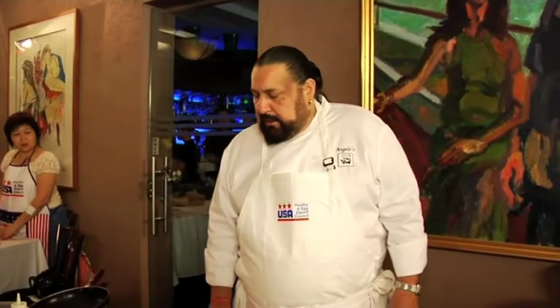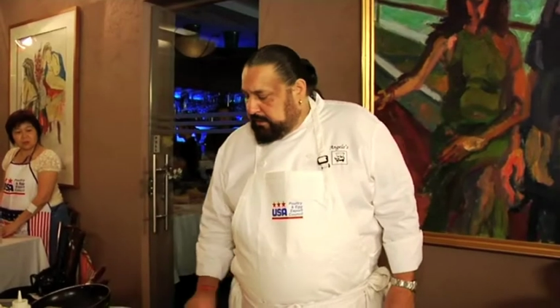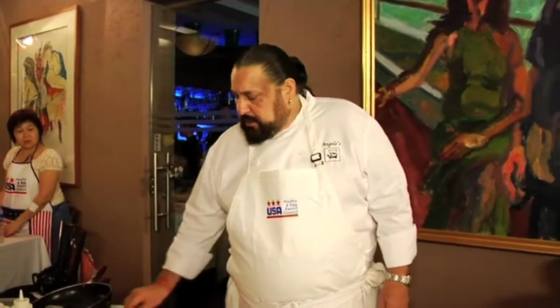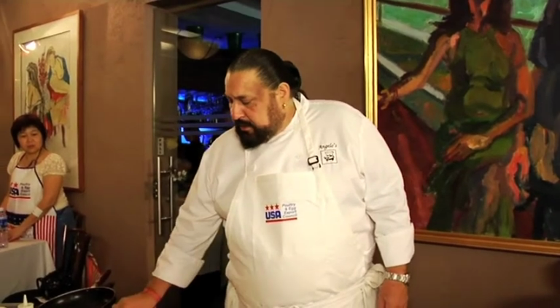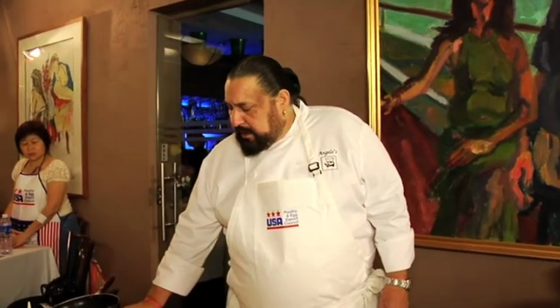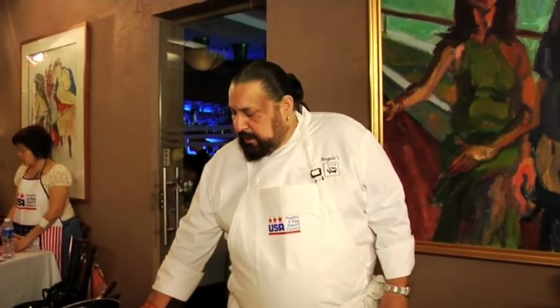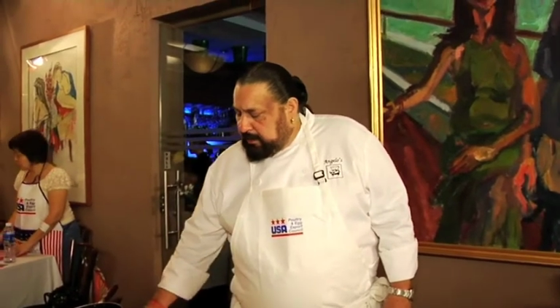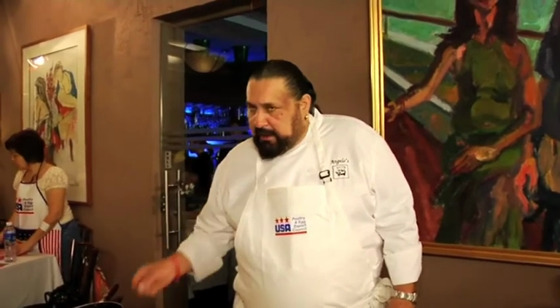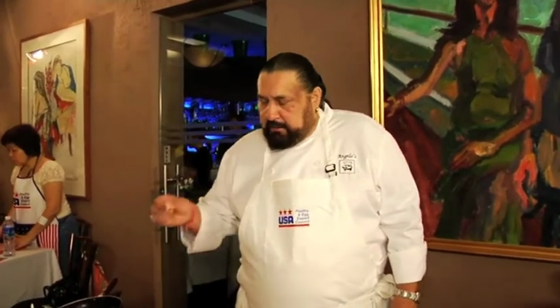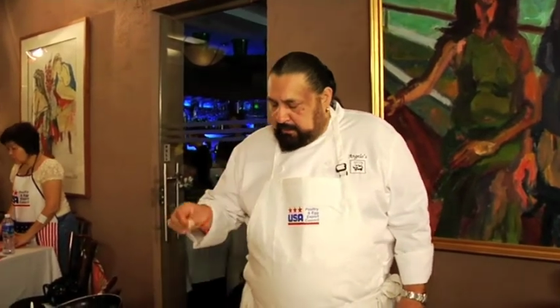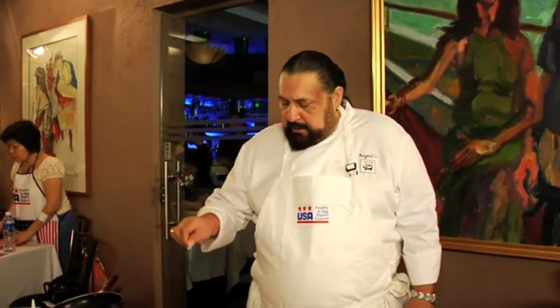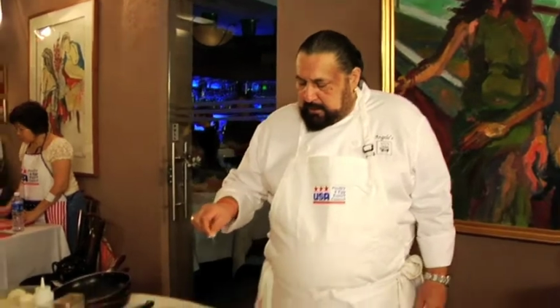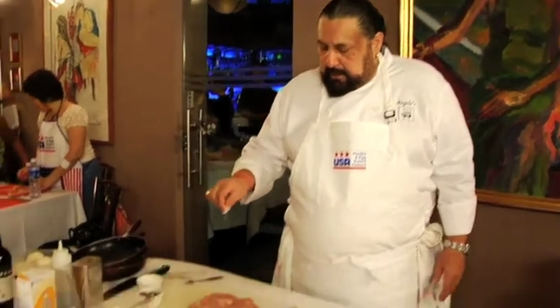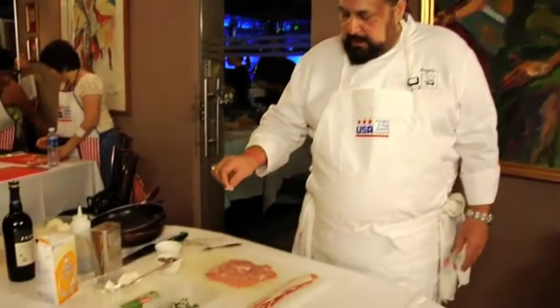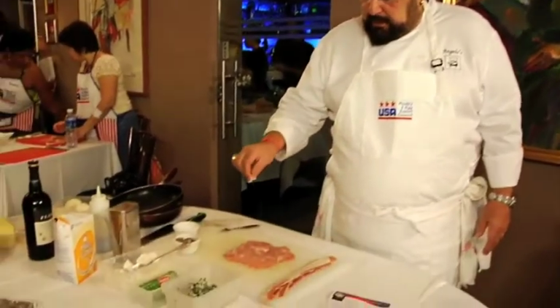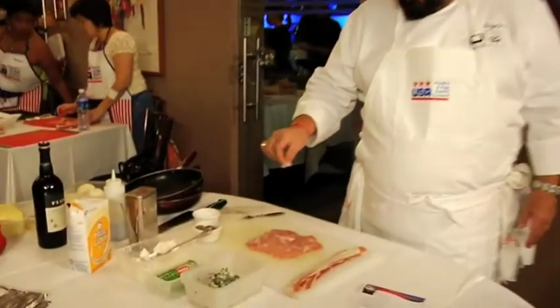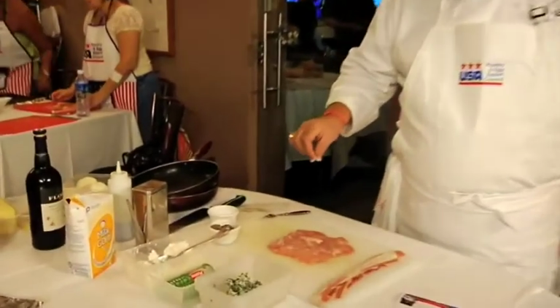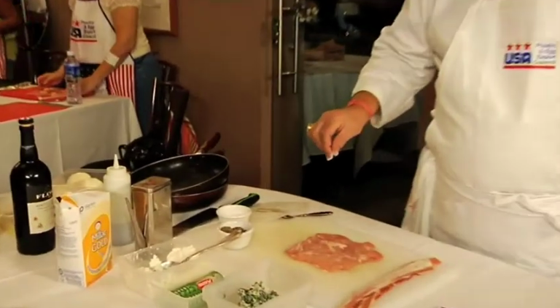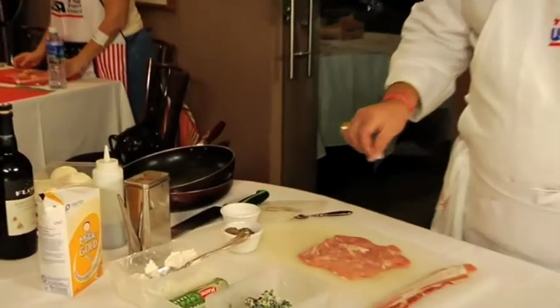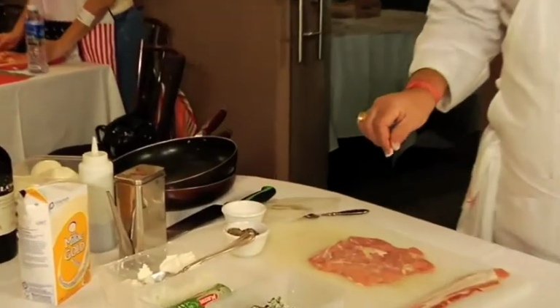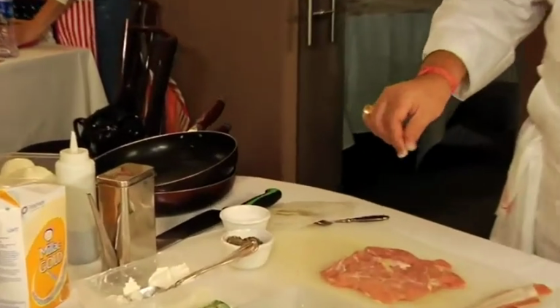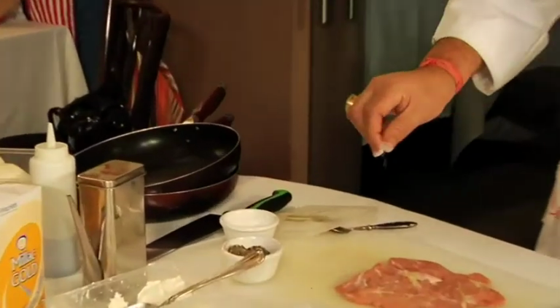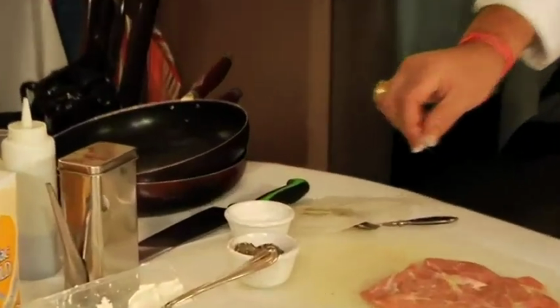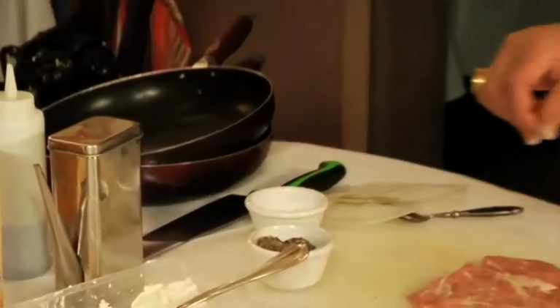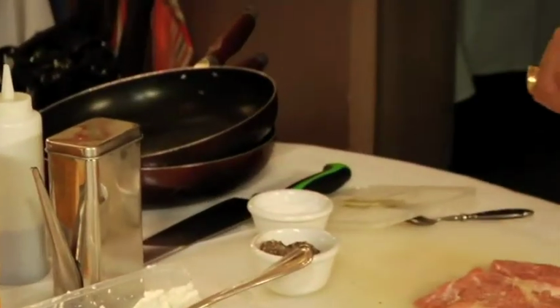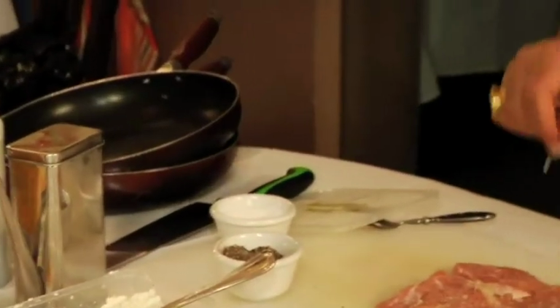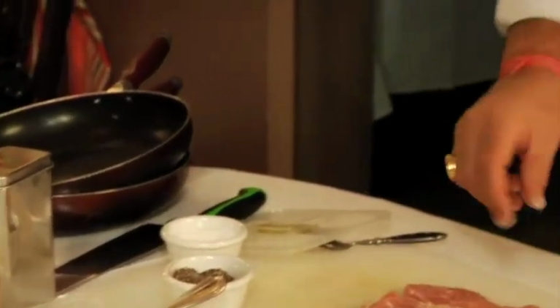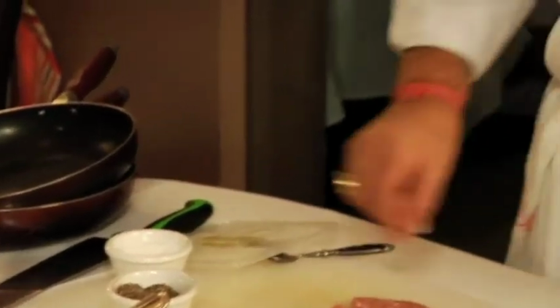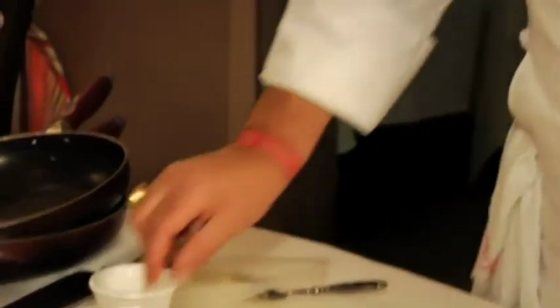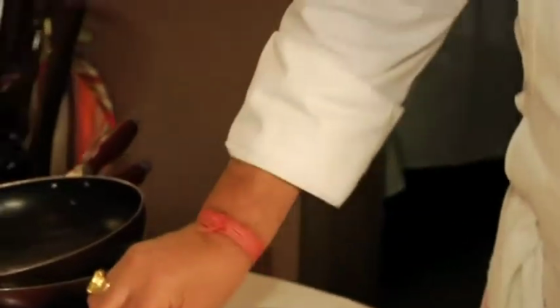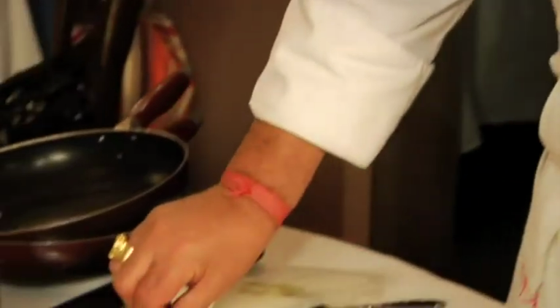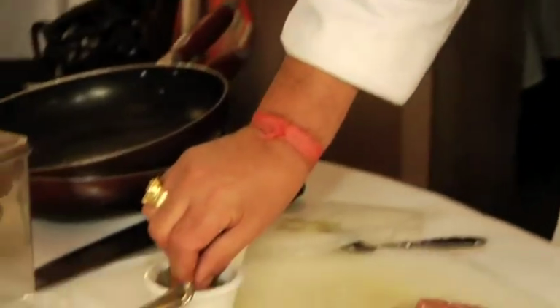So make sure you just get a little bit, sprinkle it on it, and a little bit of pepper.